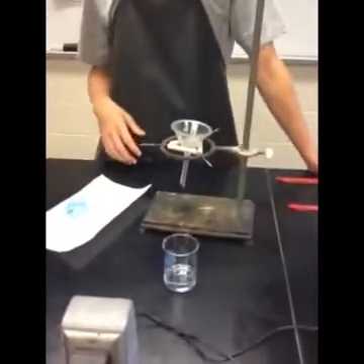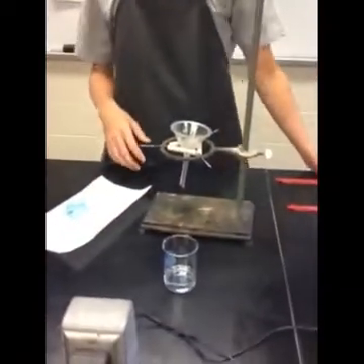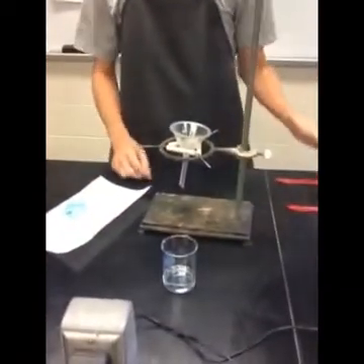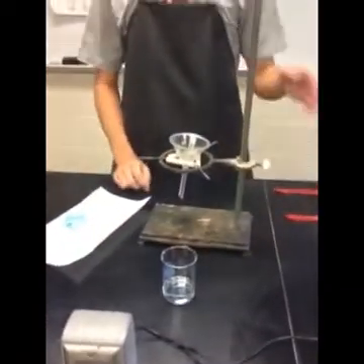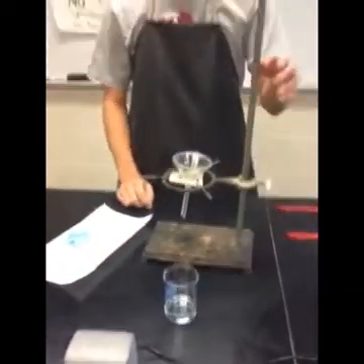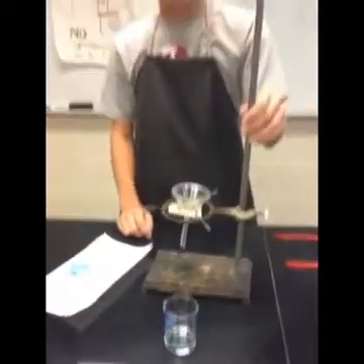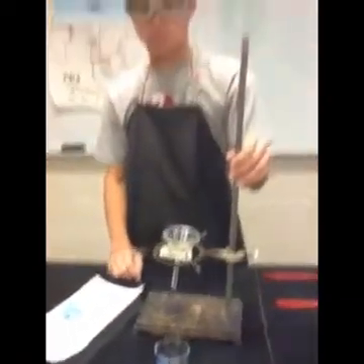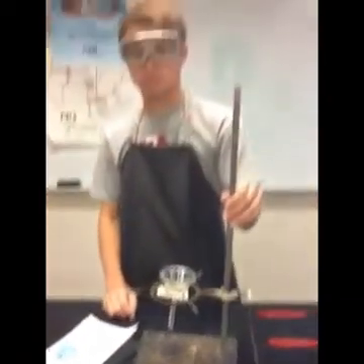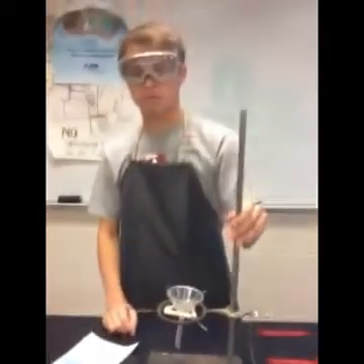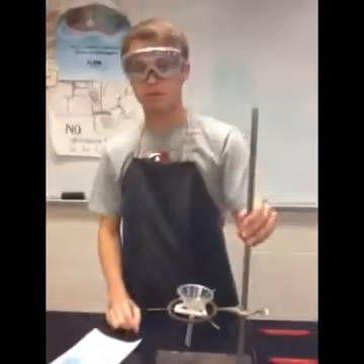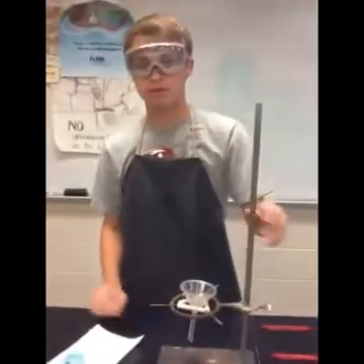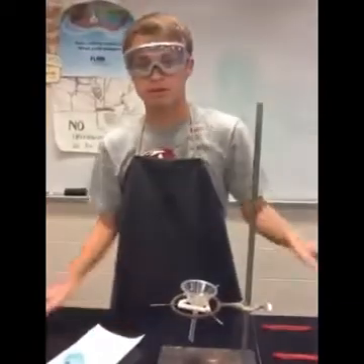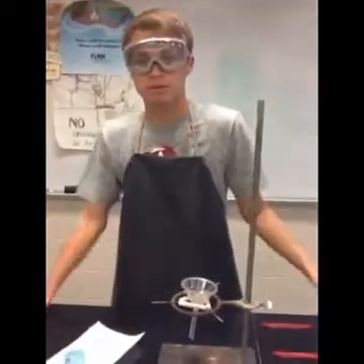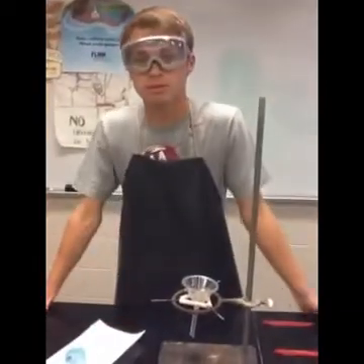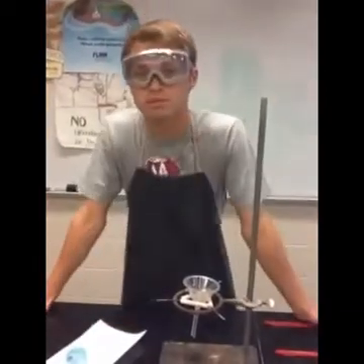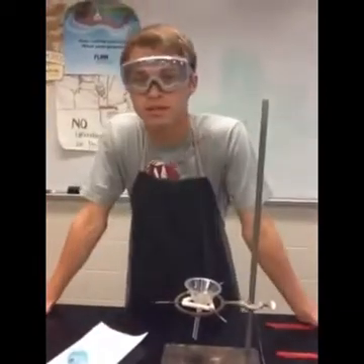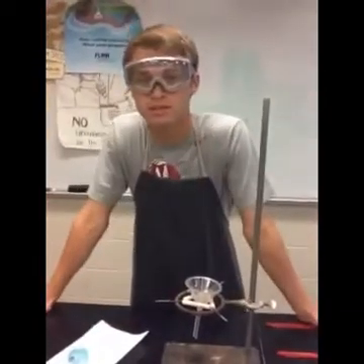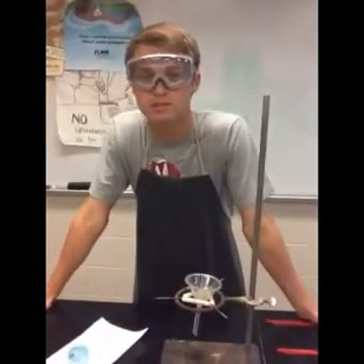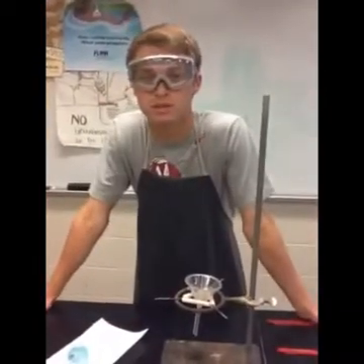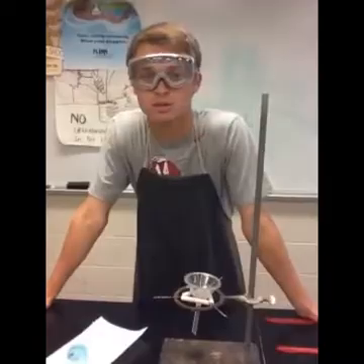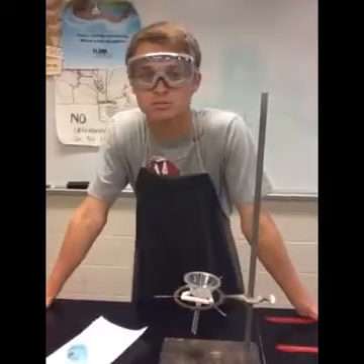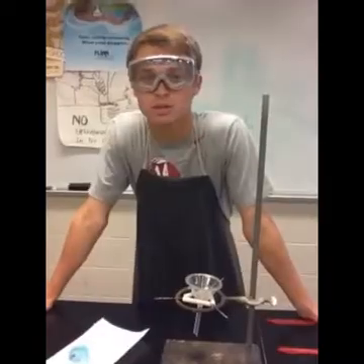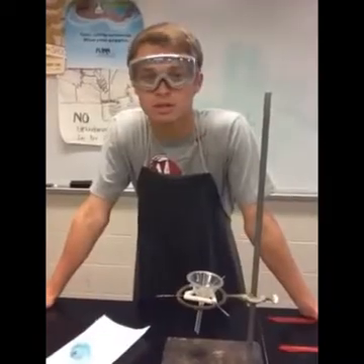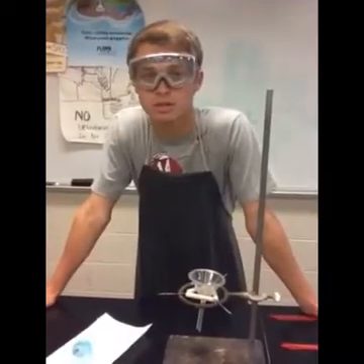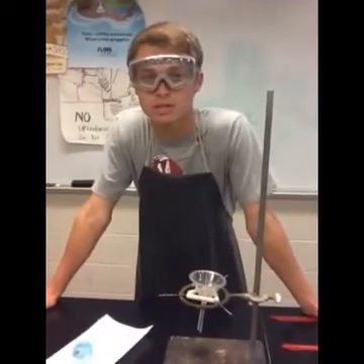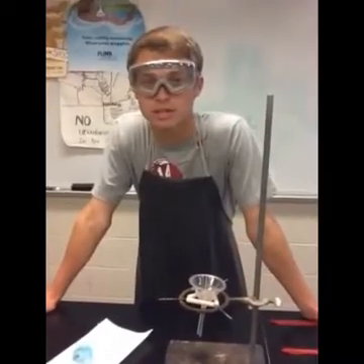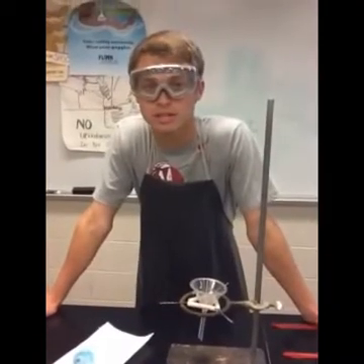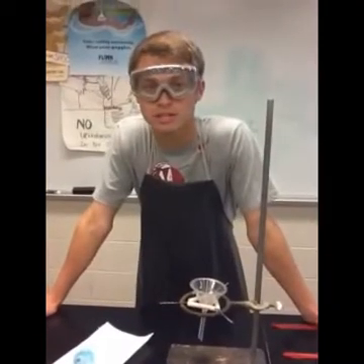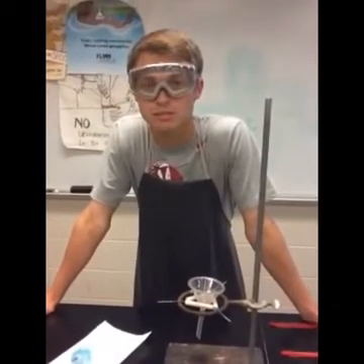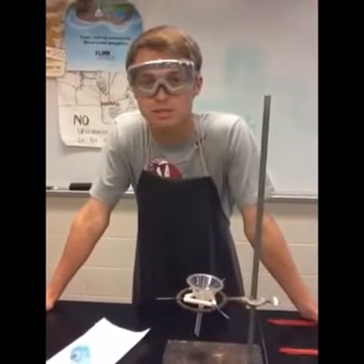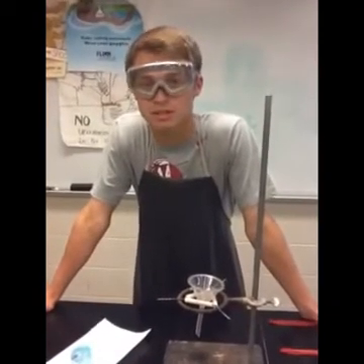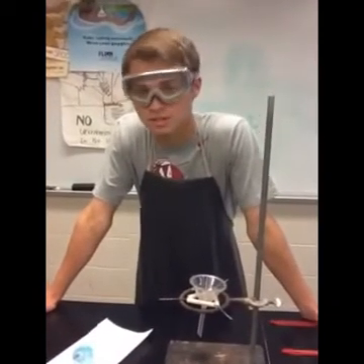And then just remember to clean up your supplies, so you stay classy, Mr. Elegante's class.